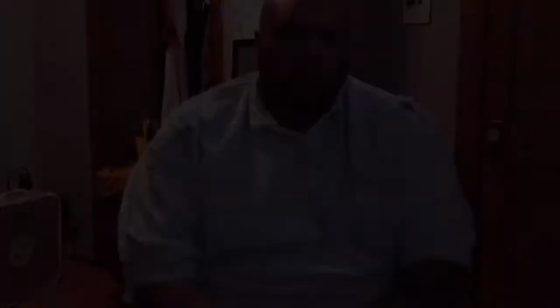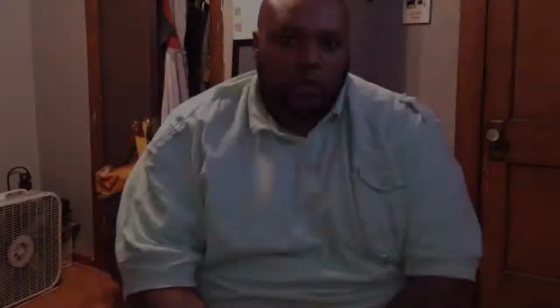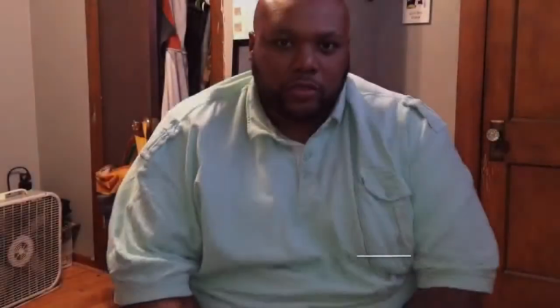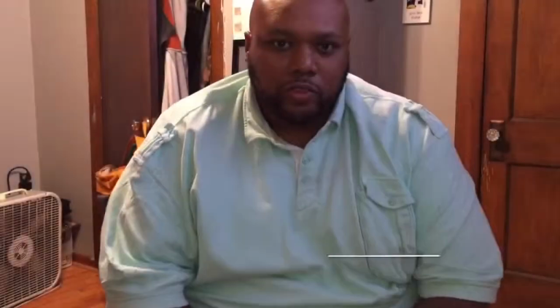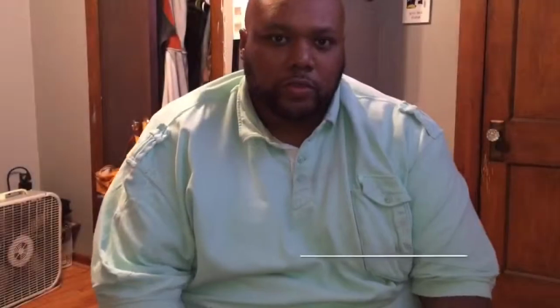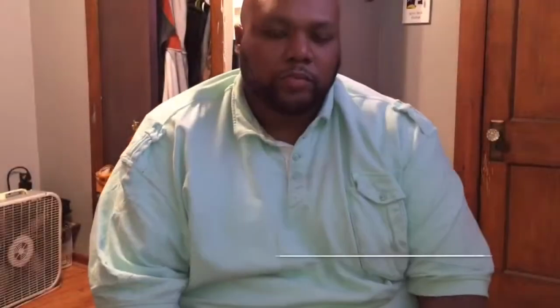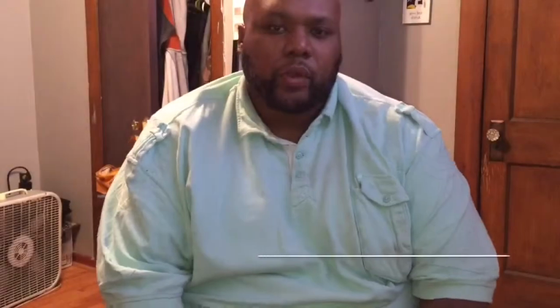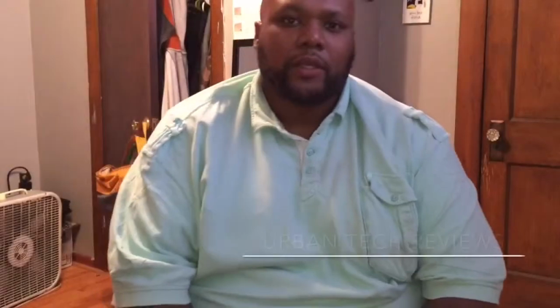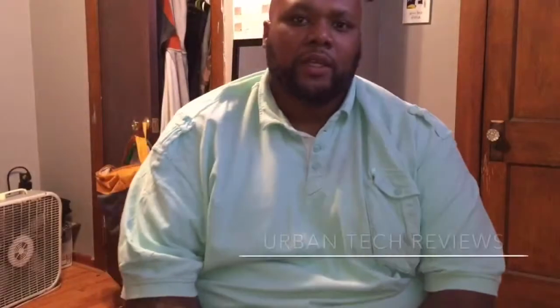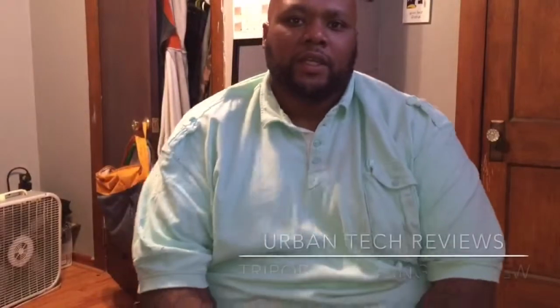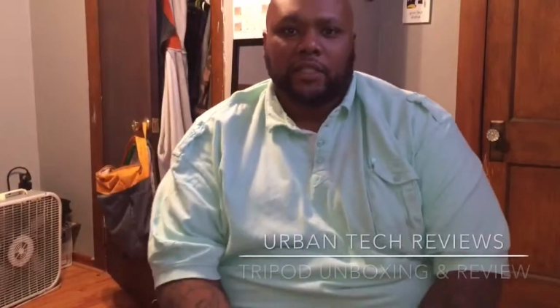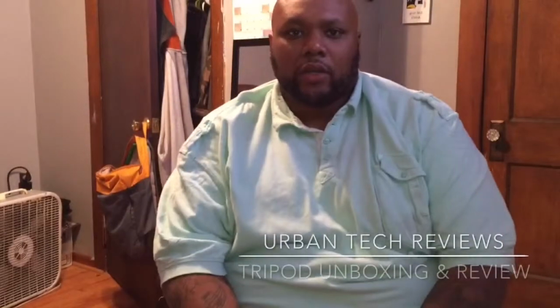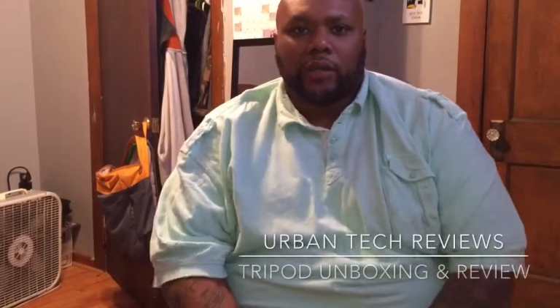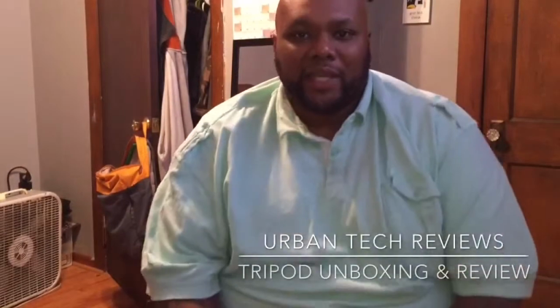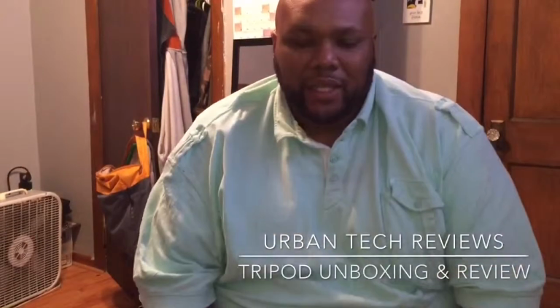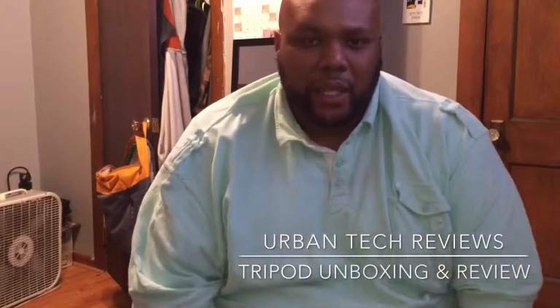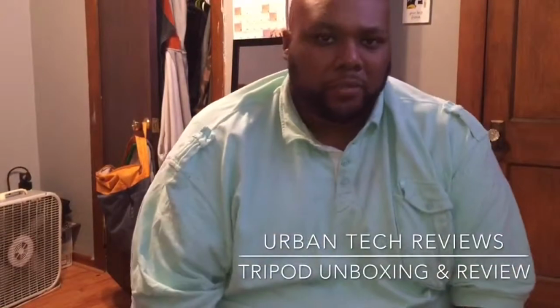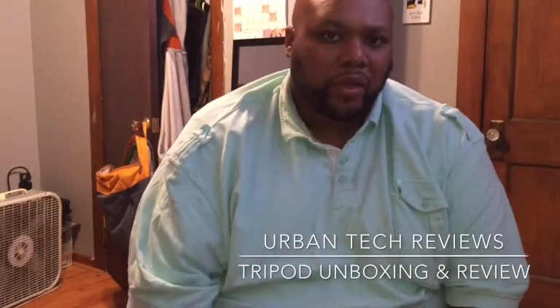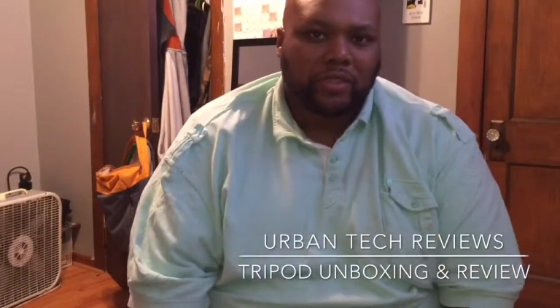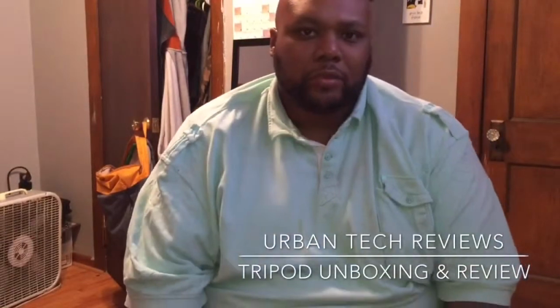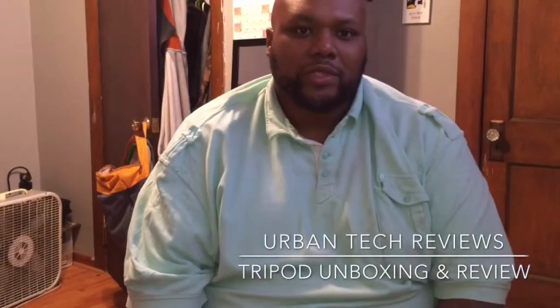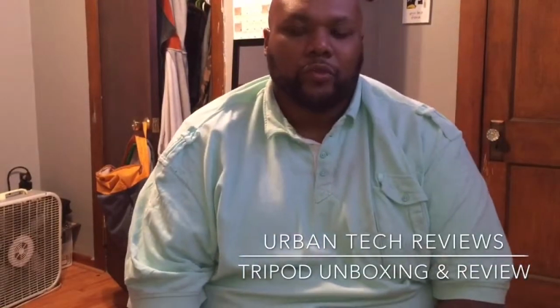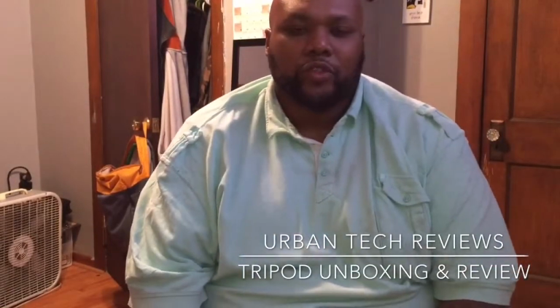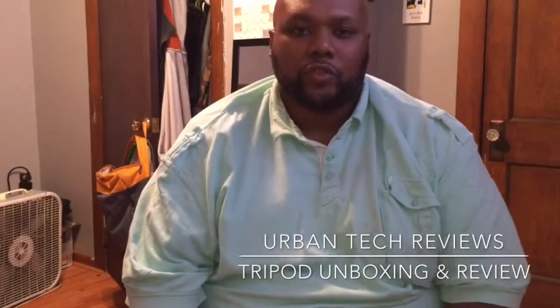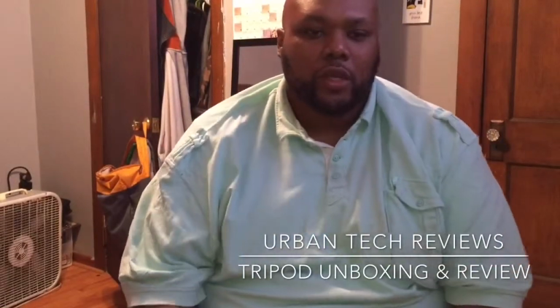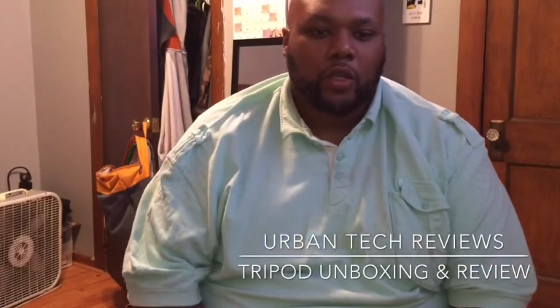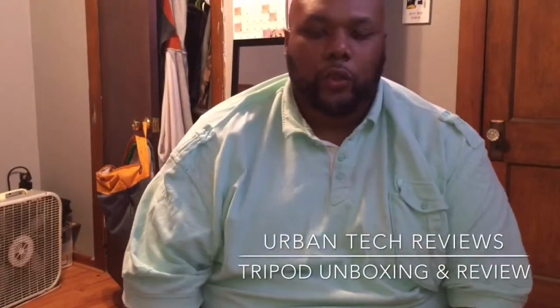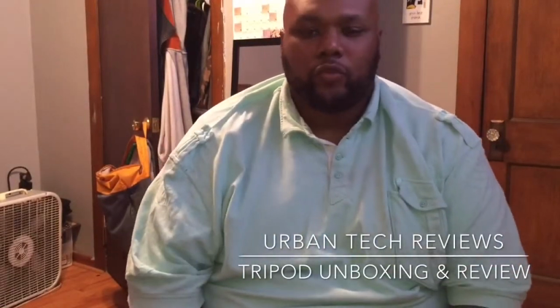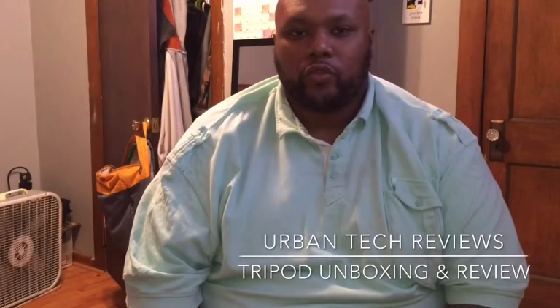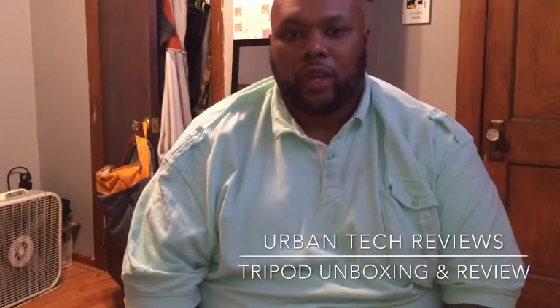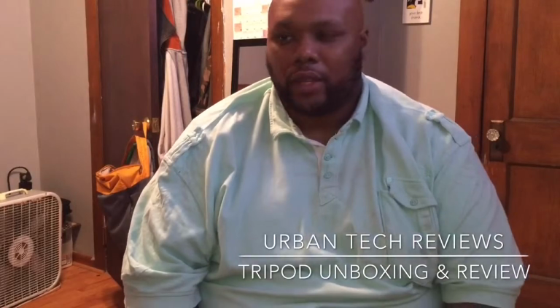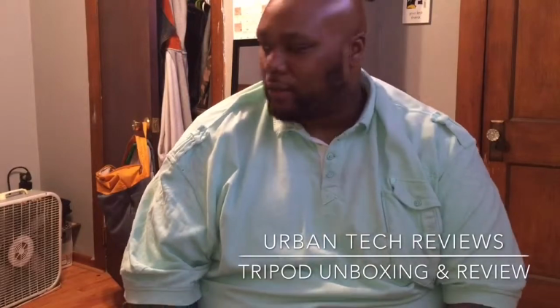What's going on YouTube? It's your boy D.O., A.K.A. Bonds, Urban Tech Reviews. Quick review right here.